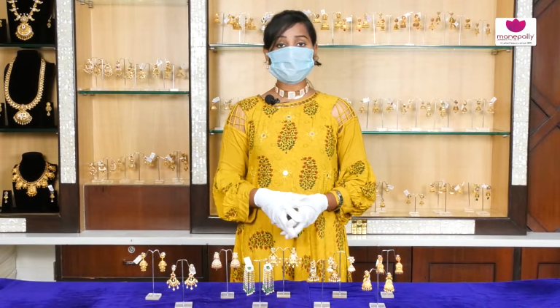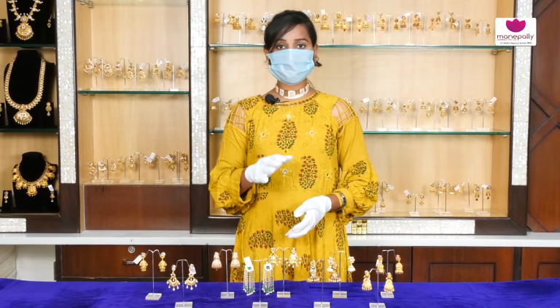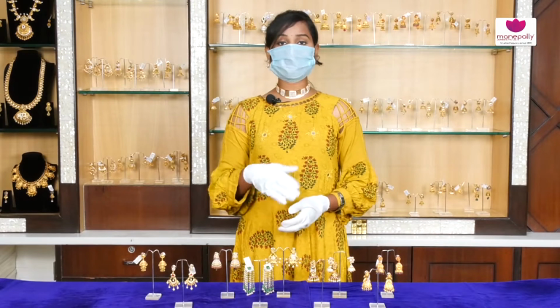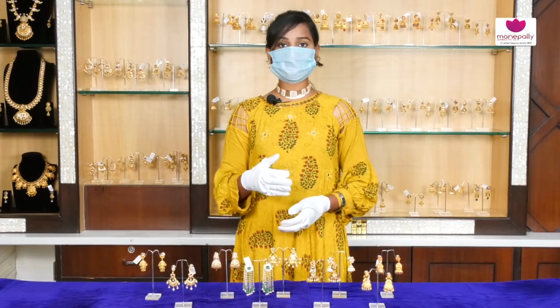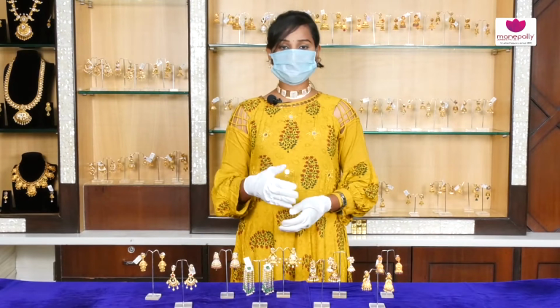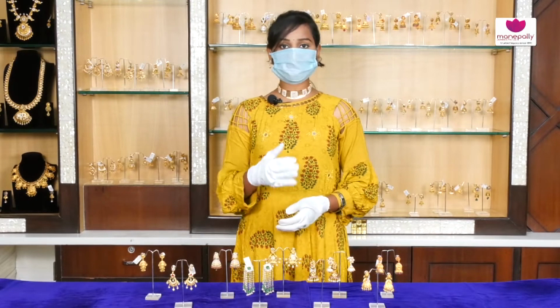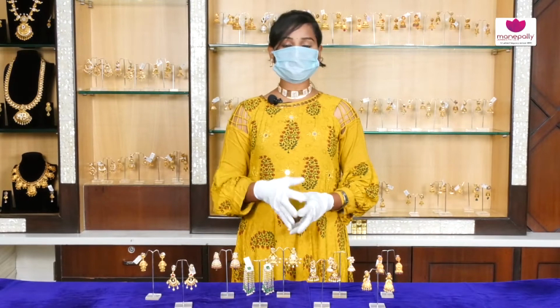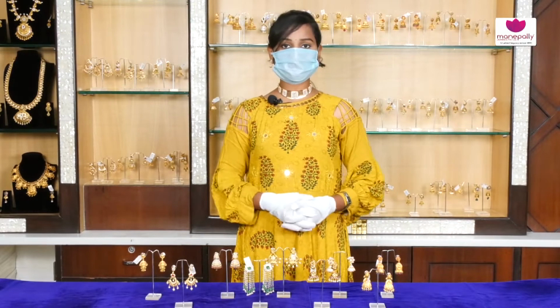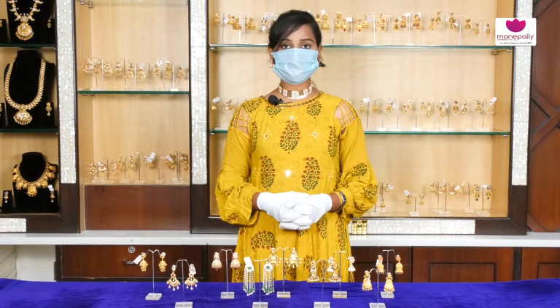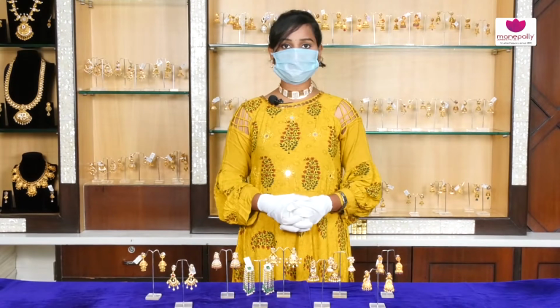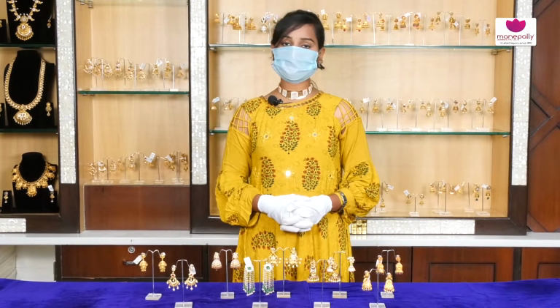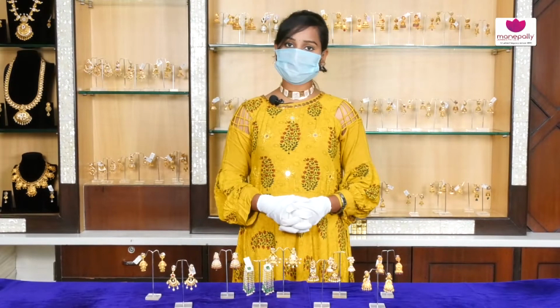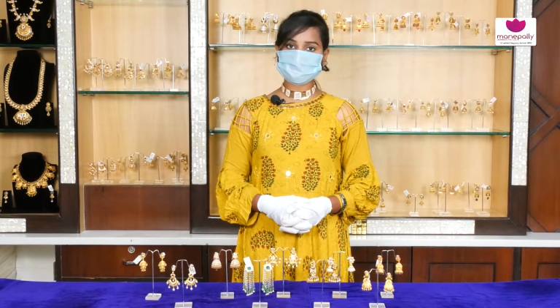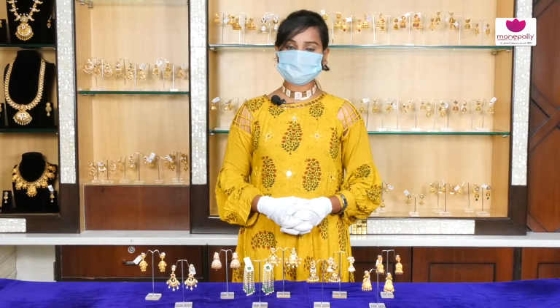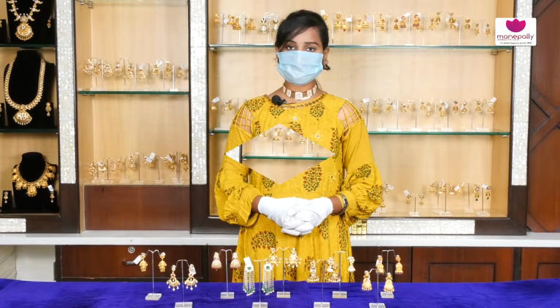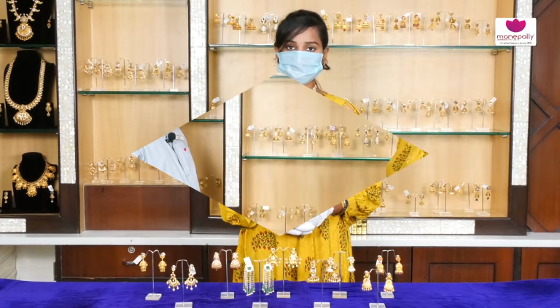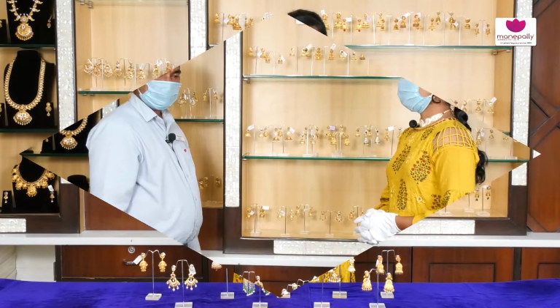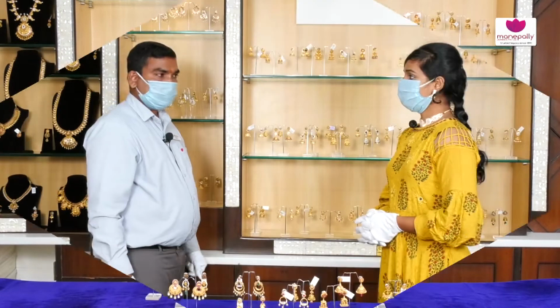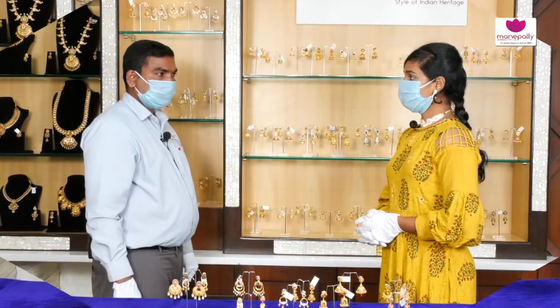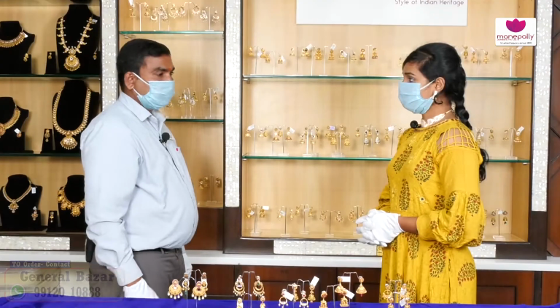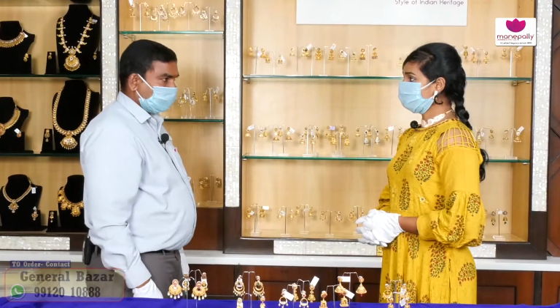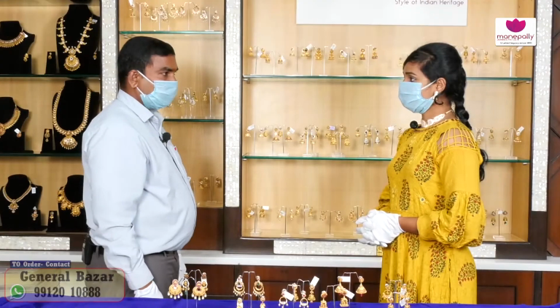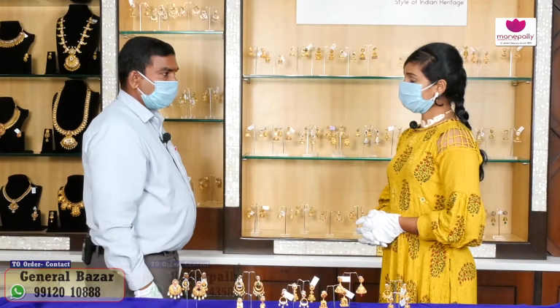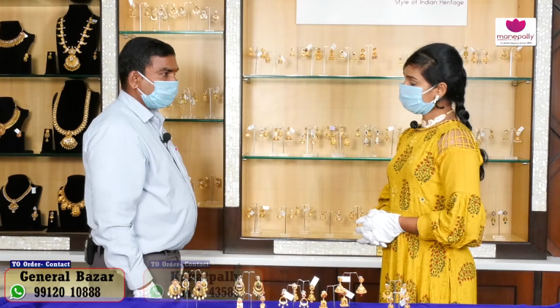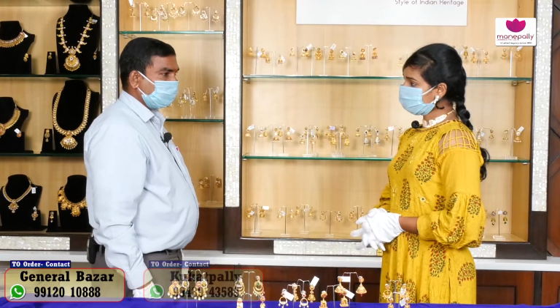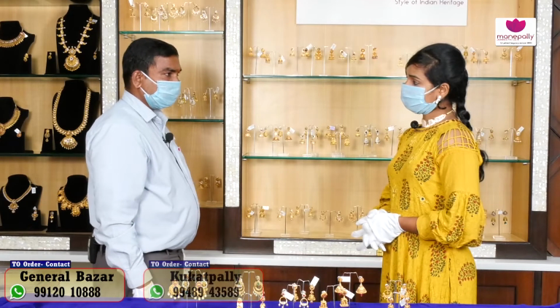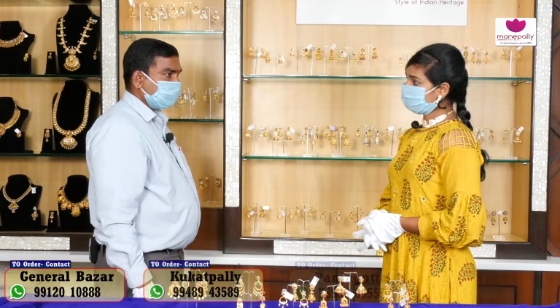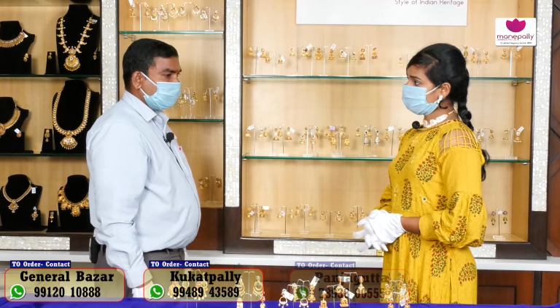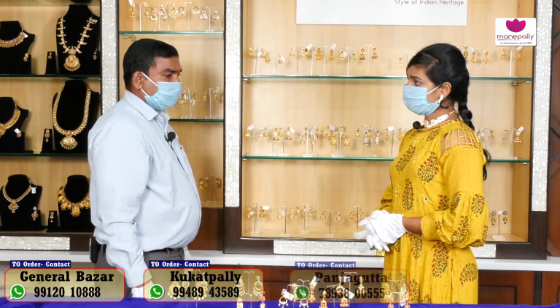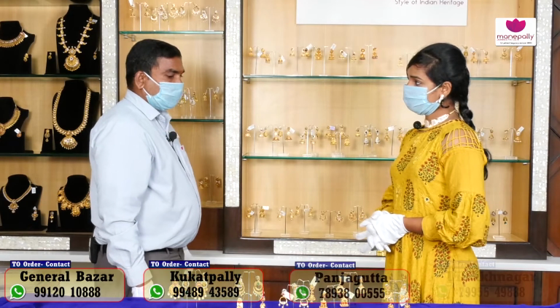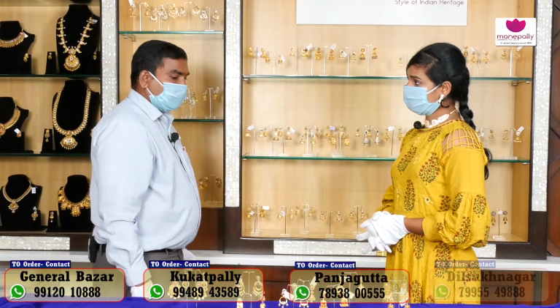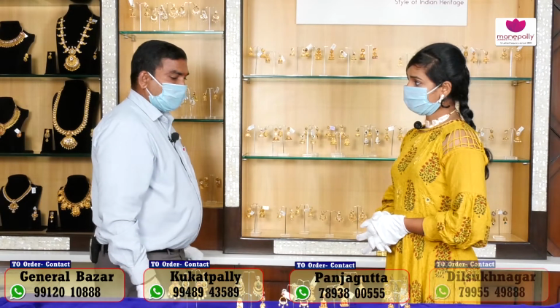We are going to show the L&D Collection and Design. Hello Andy. Hello Ma'am. How are you going to show the L&D collection? Yes.